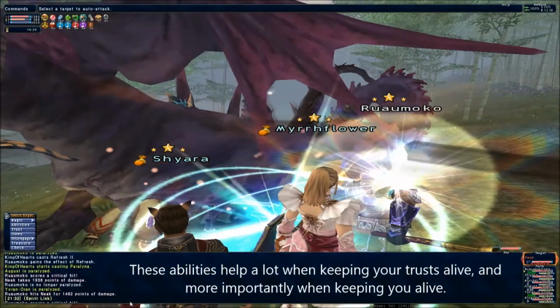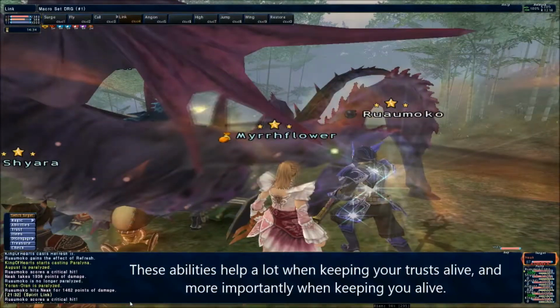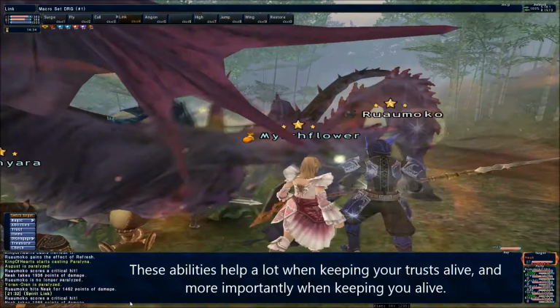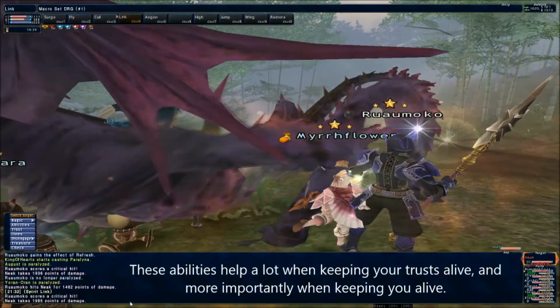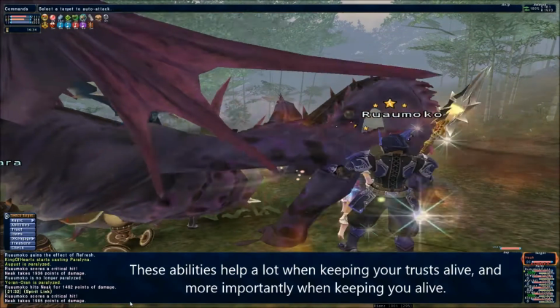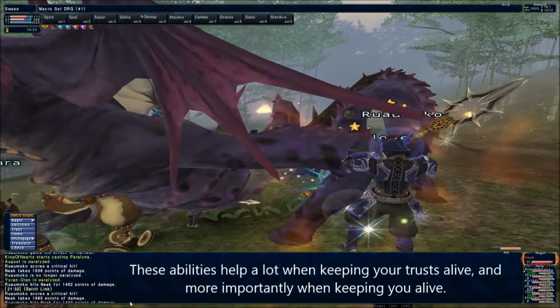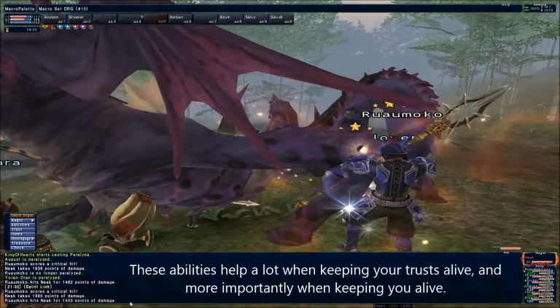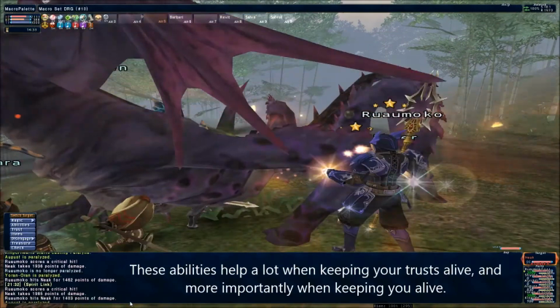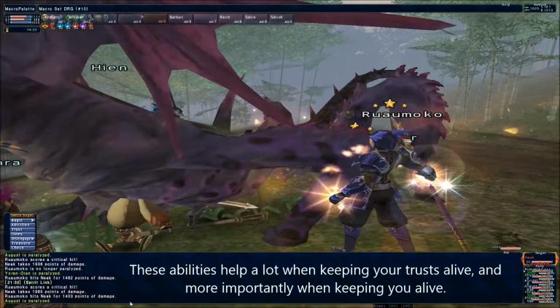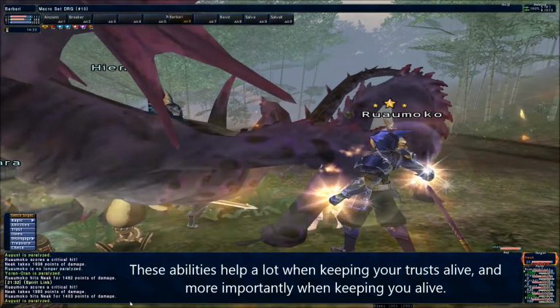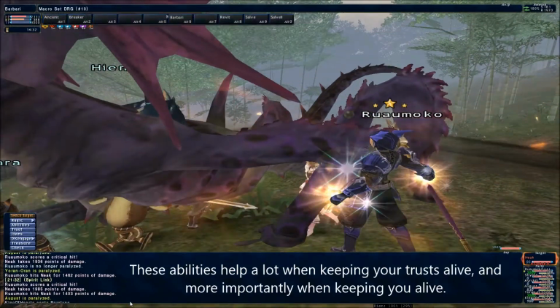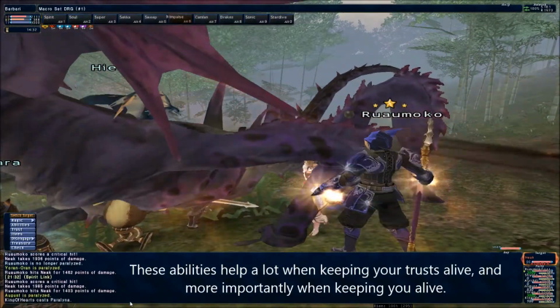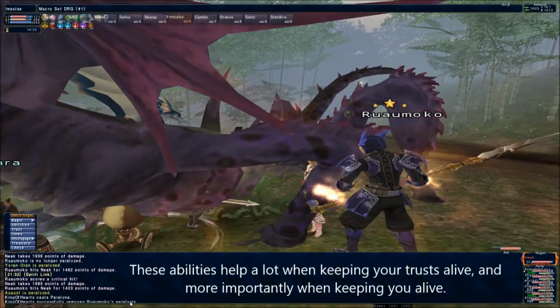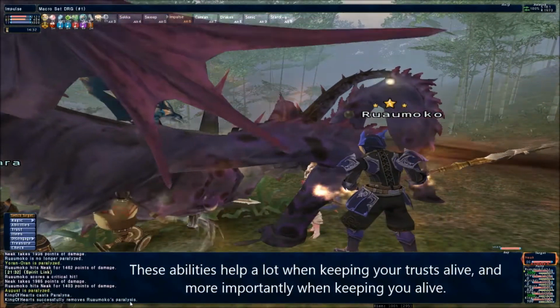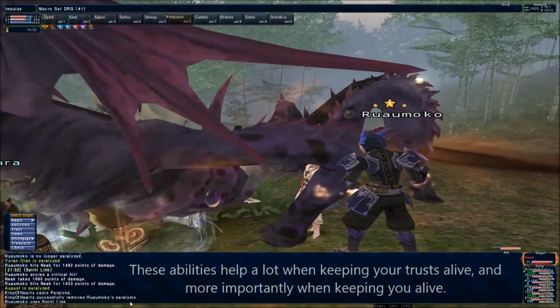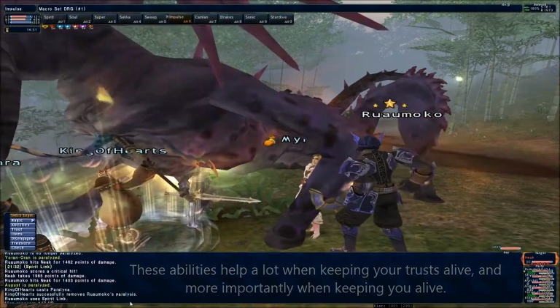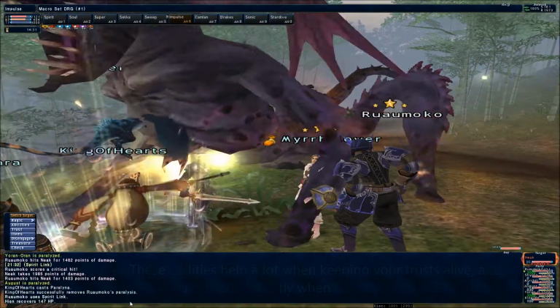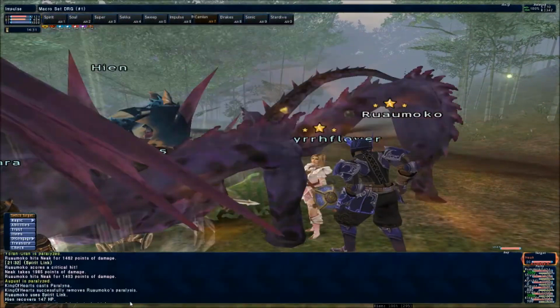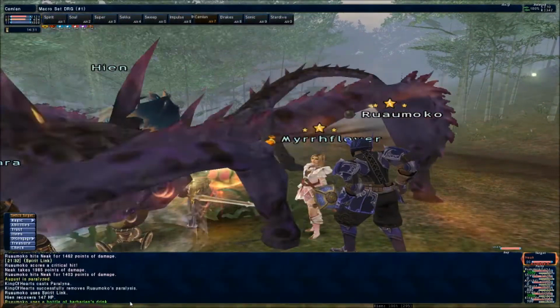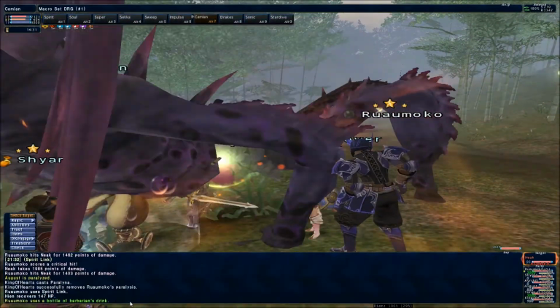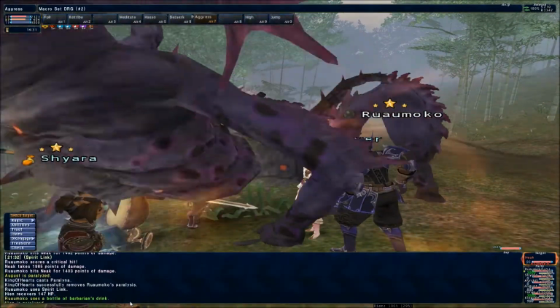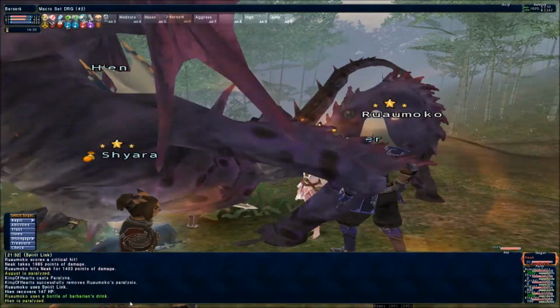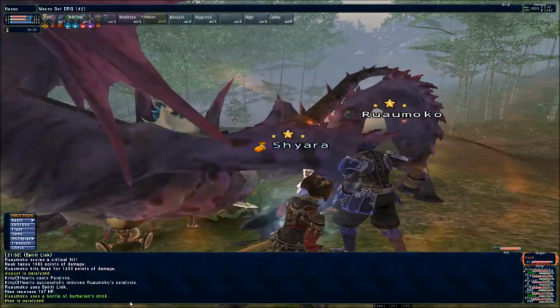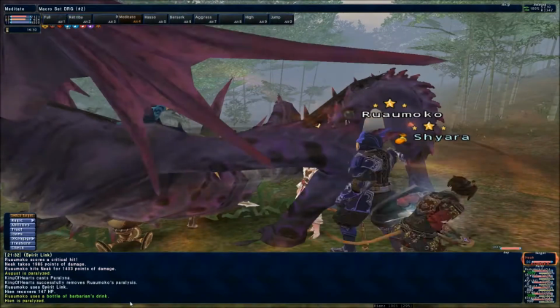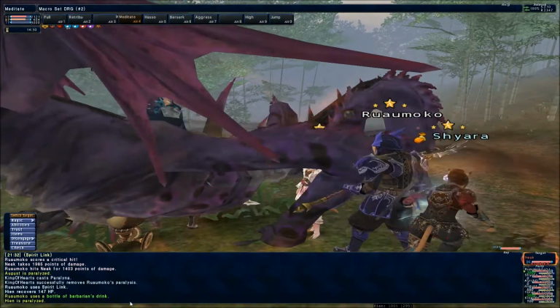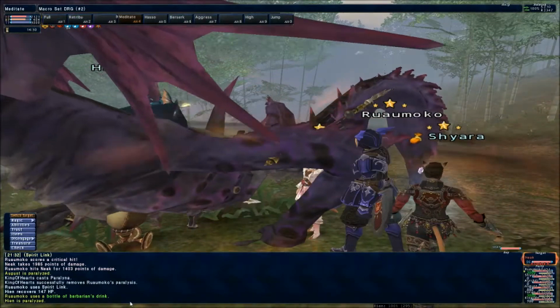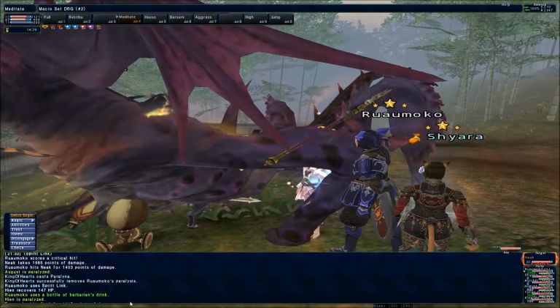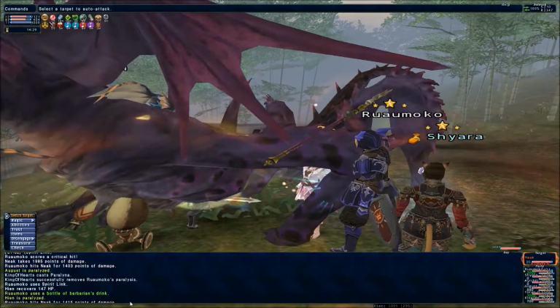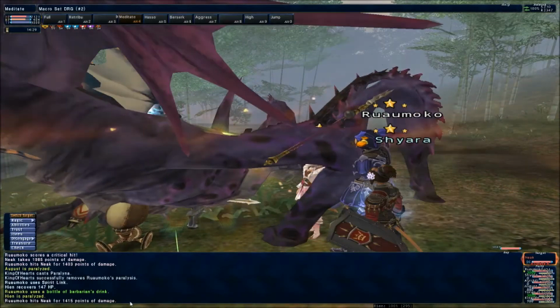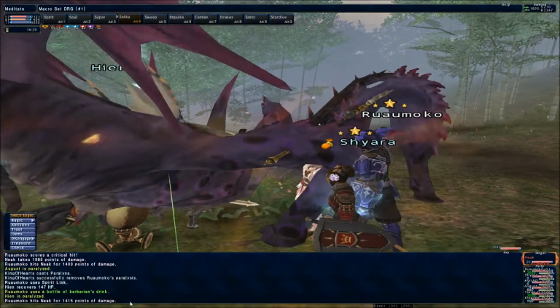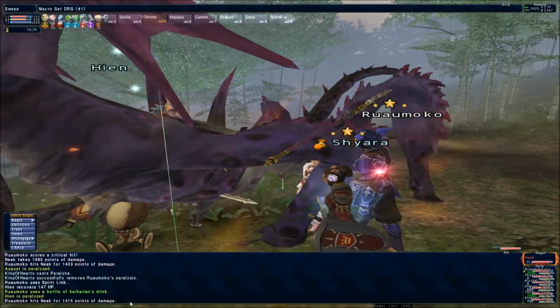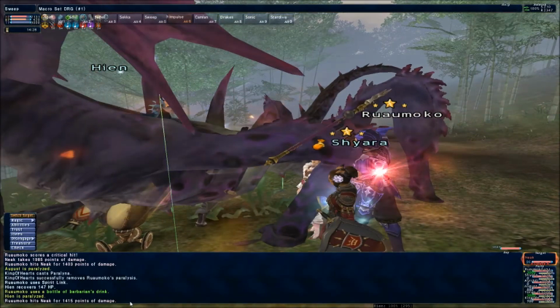Open each fight with Spirit Link to level up your Wyvern, which increases your attack power, and use Angon to lower Neek's defences.